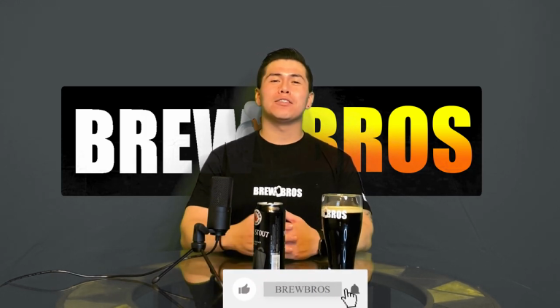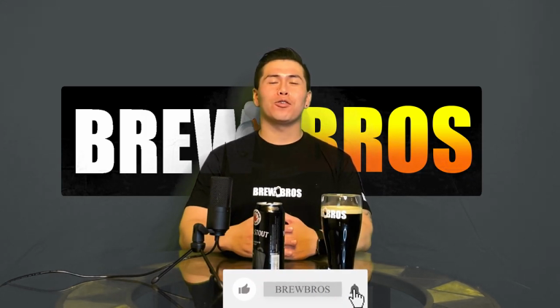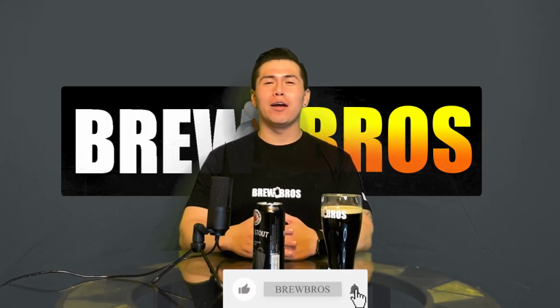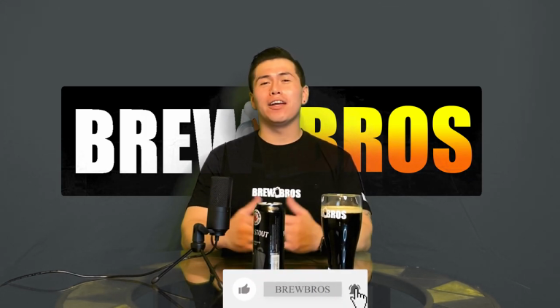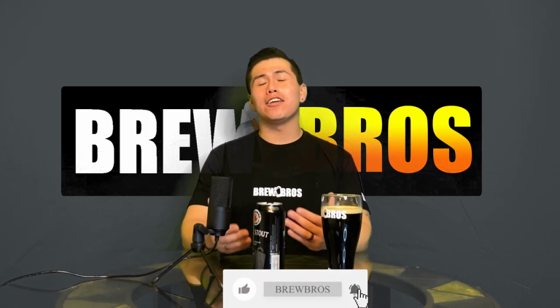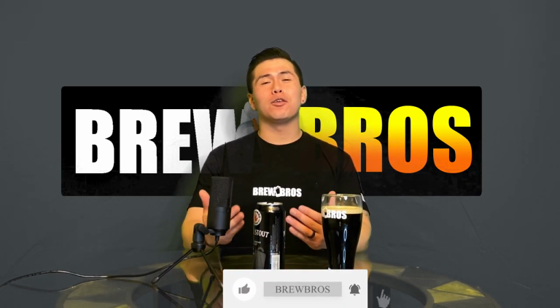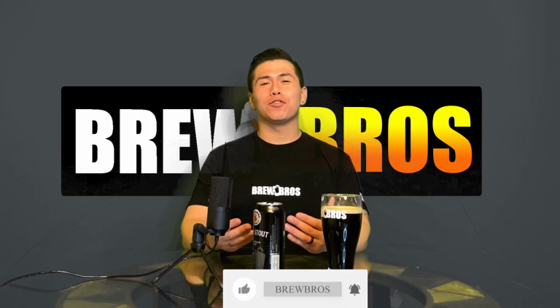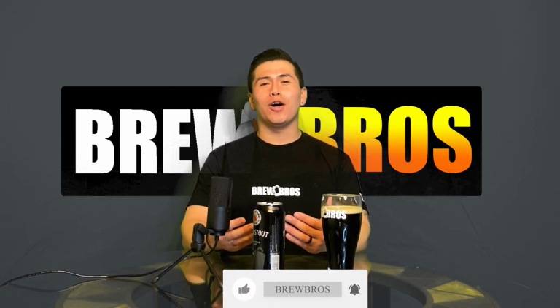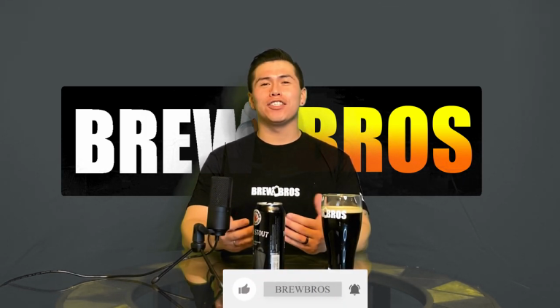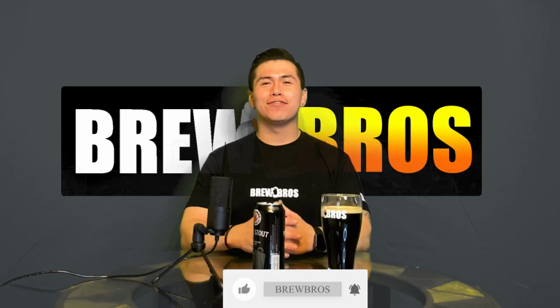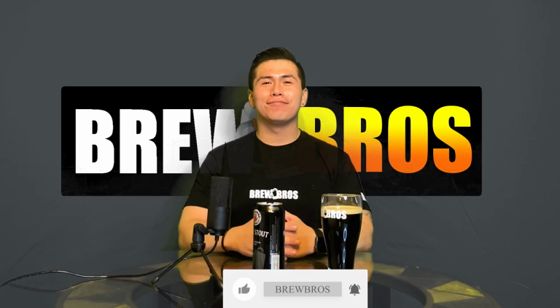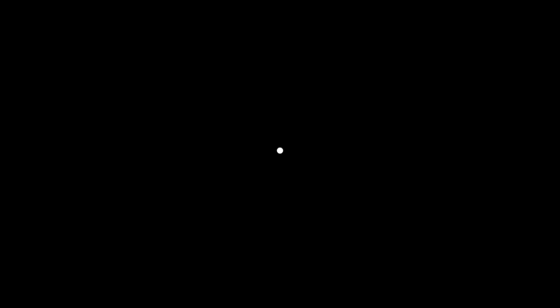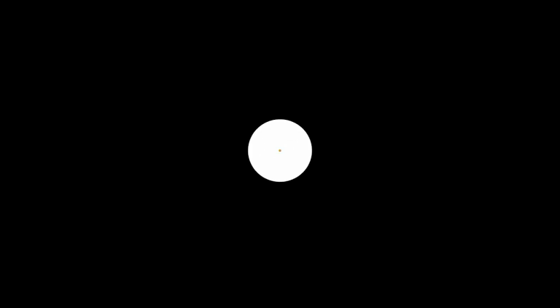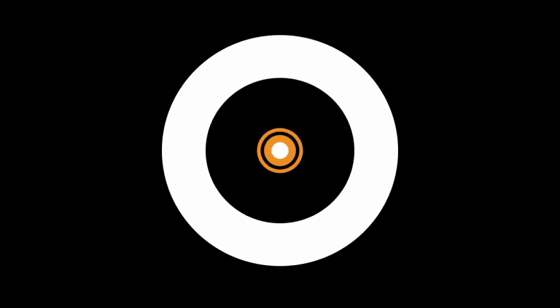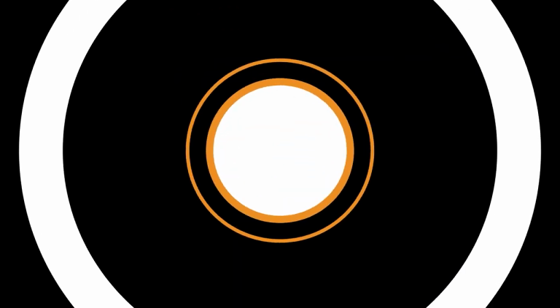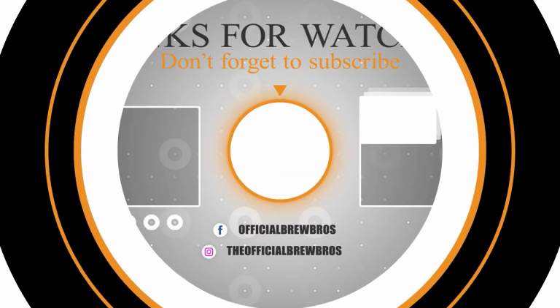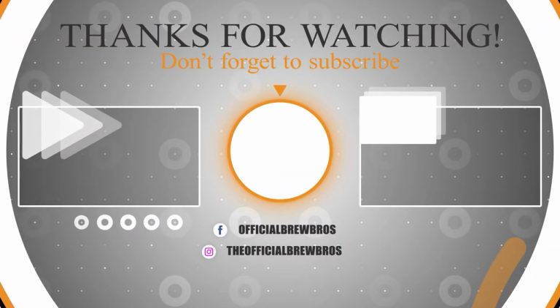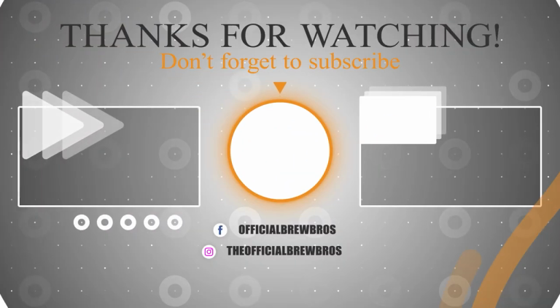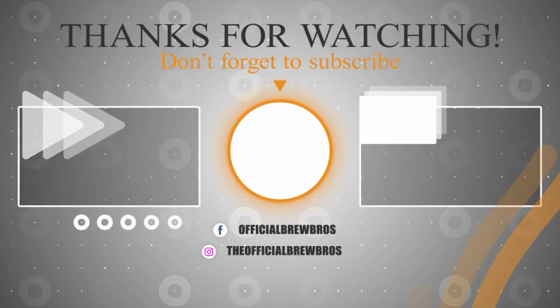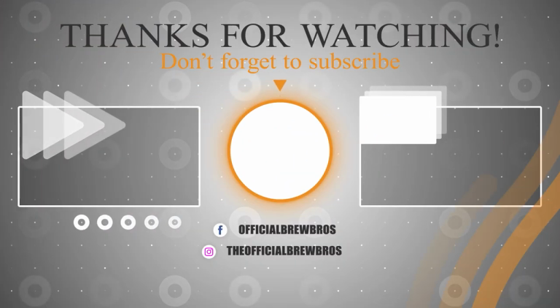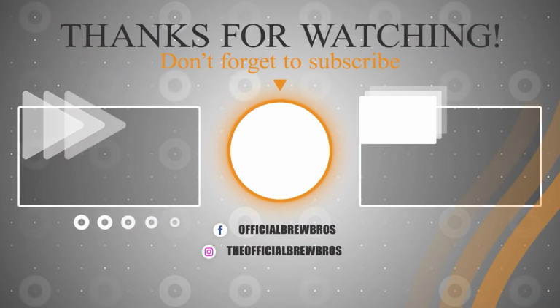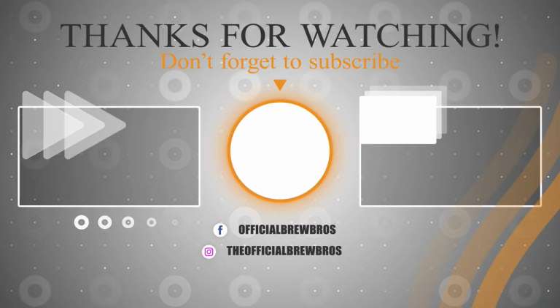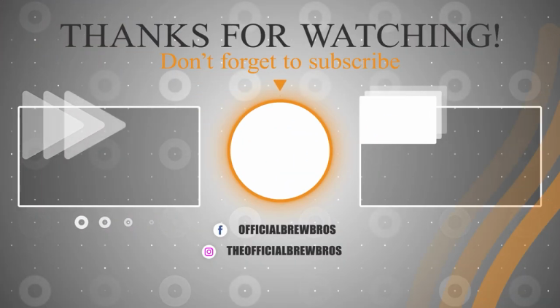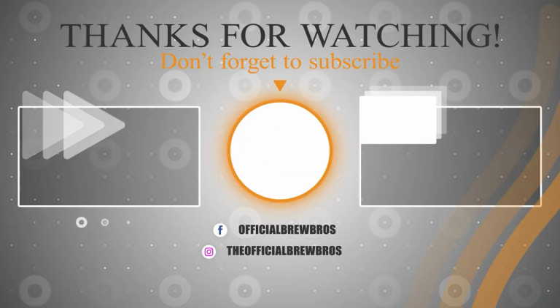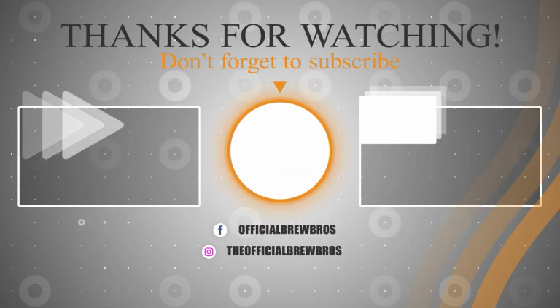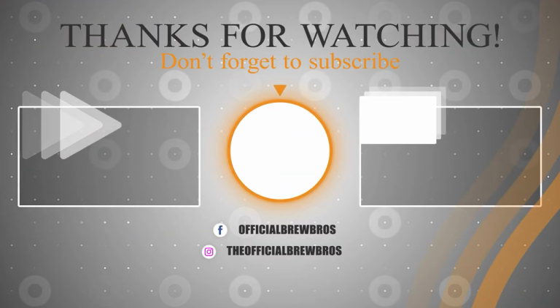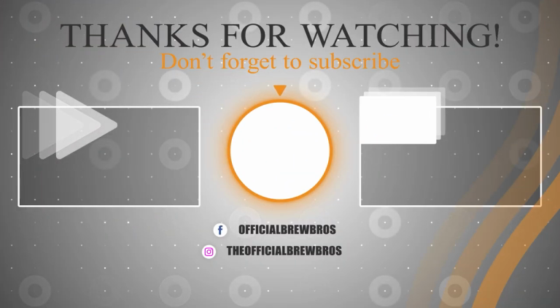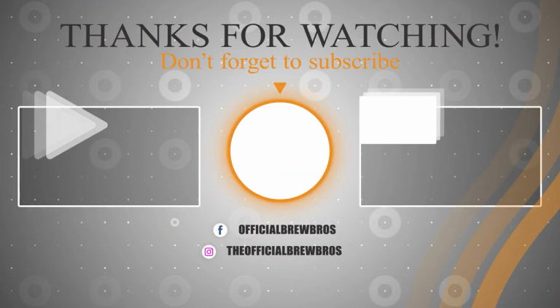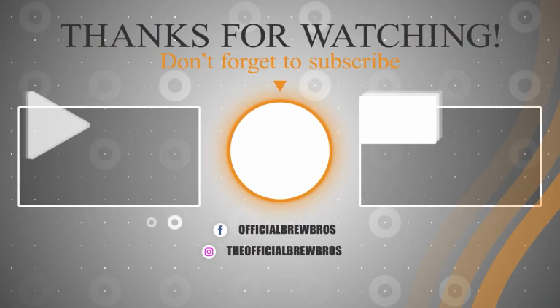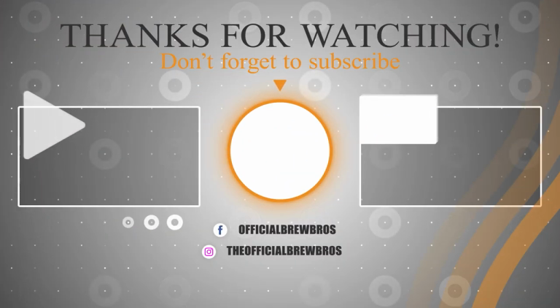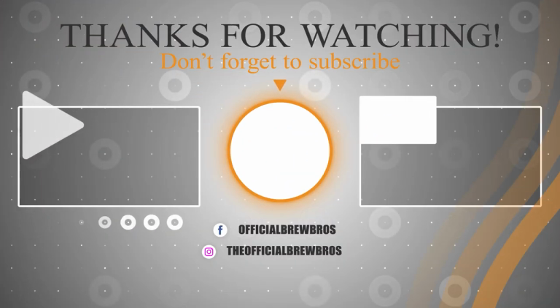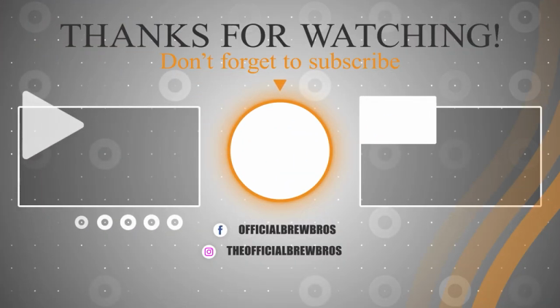If you like this content, please let us know in the comments below, and remember to like, comment, and subscribe. Thank you so much for watching!